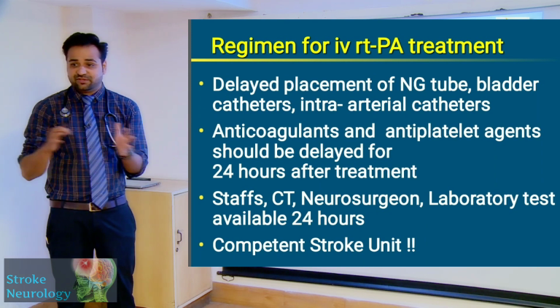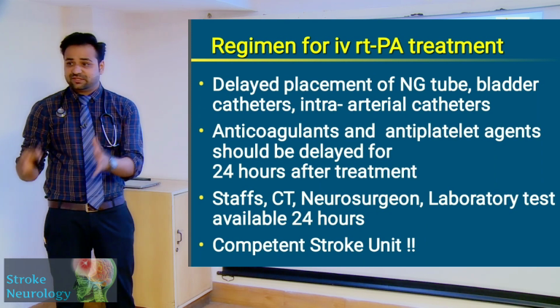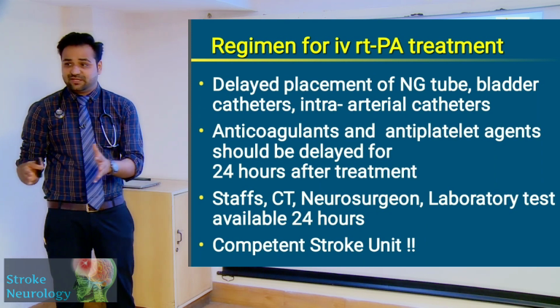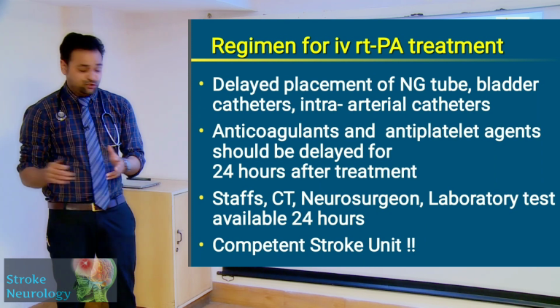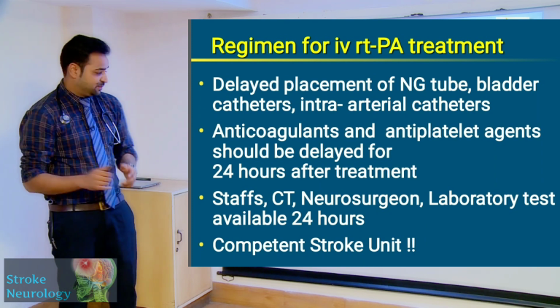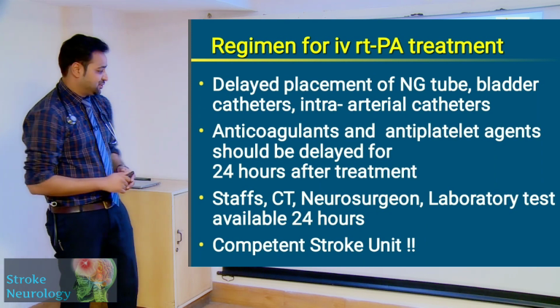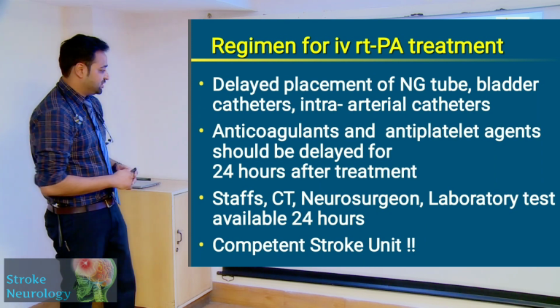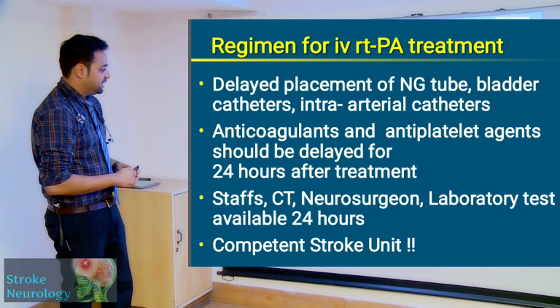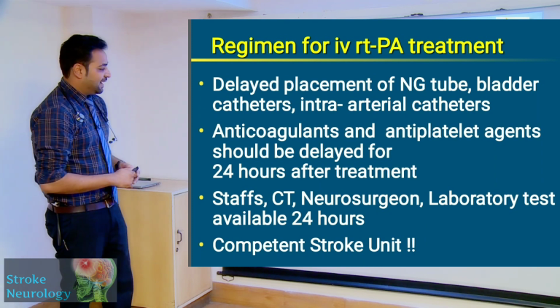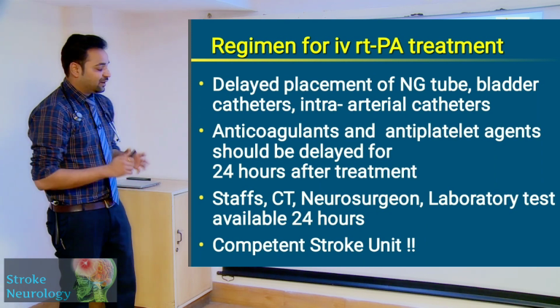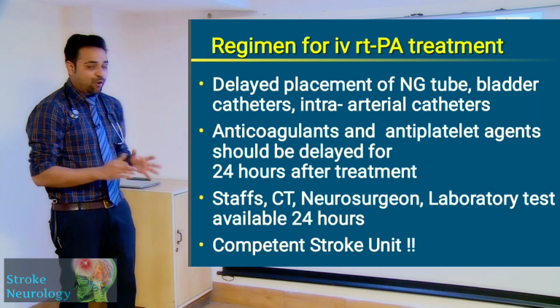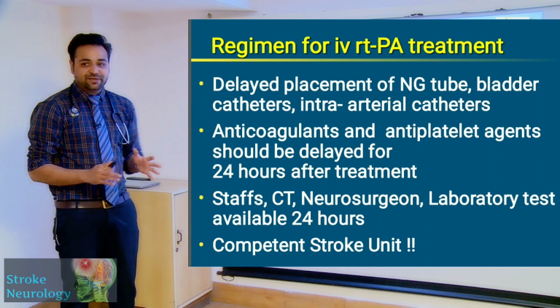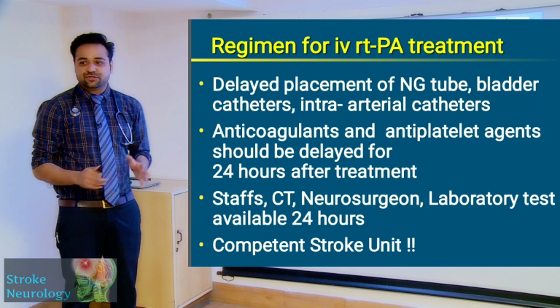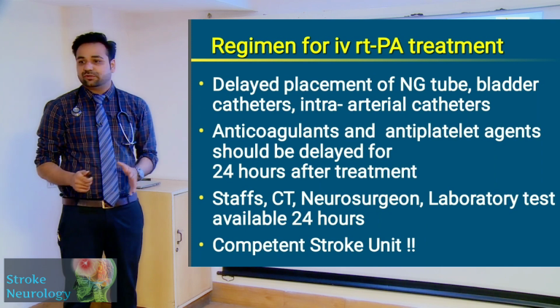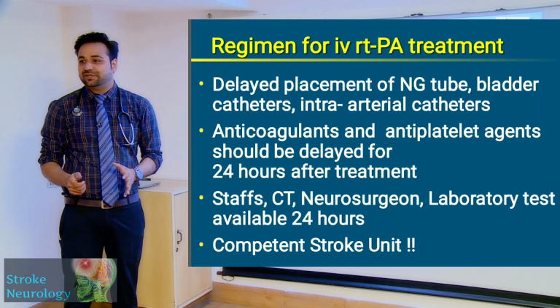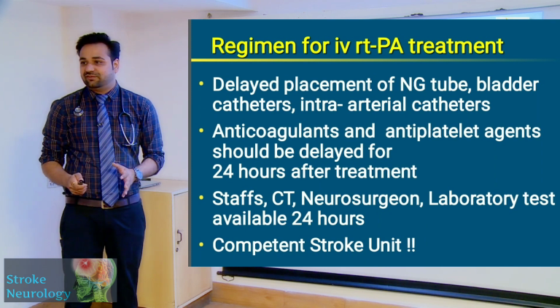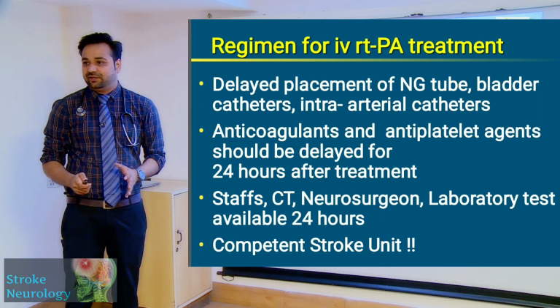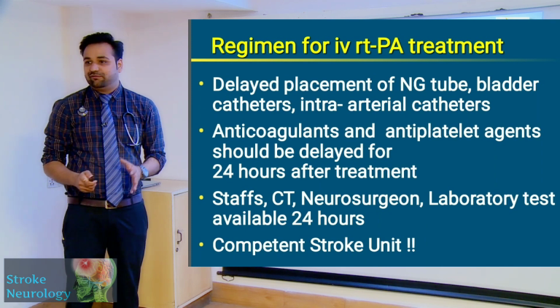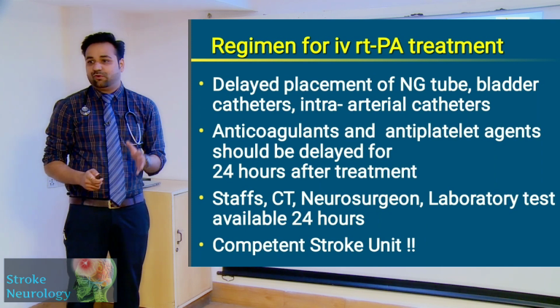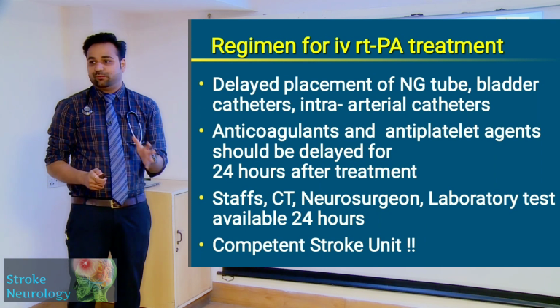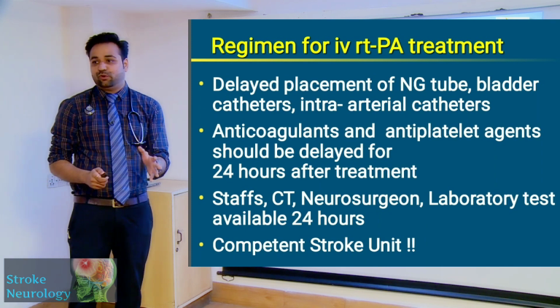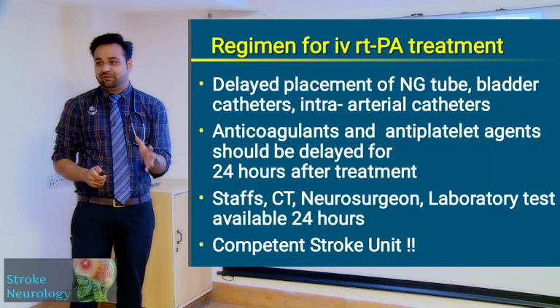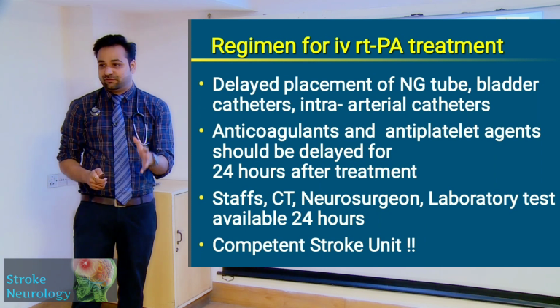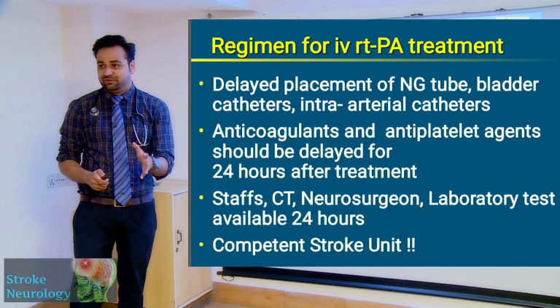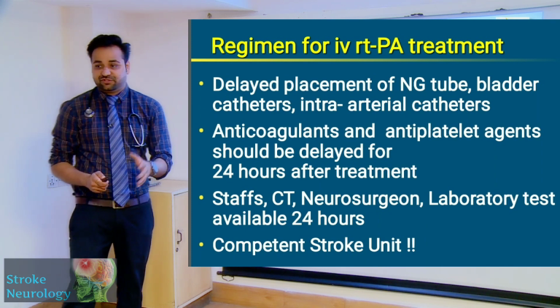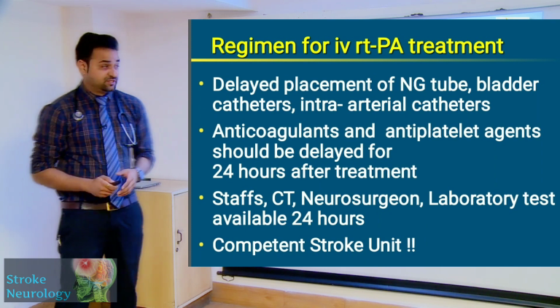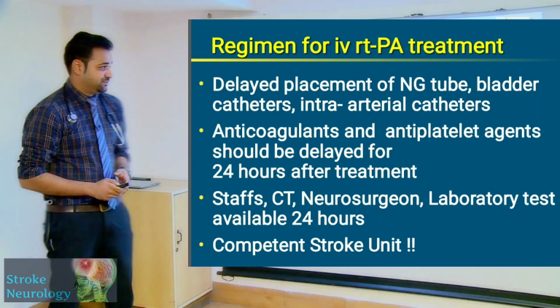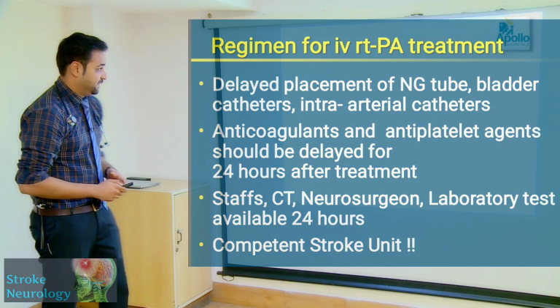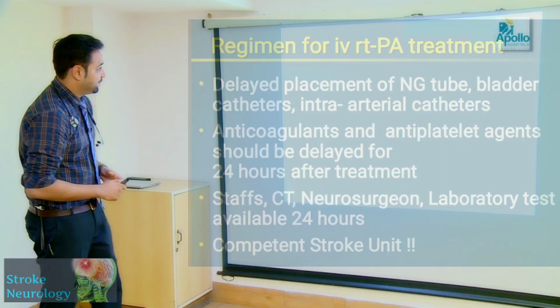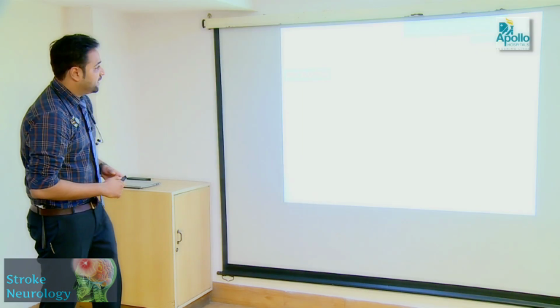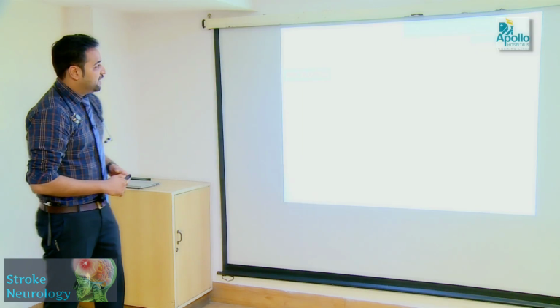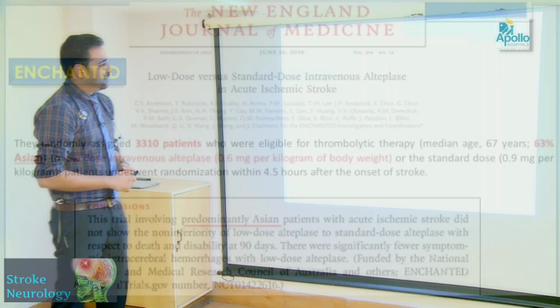Everybody needs to be available 24/7 — neurosurgeon, neurologist, staff nurses, ICU specialists — and a competent stroke unit is needed to pull off a thrombolysis successfully.